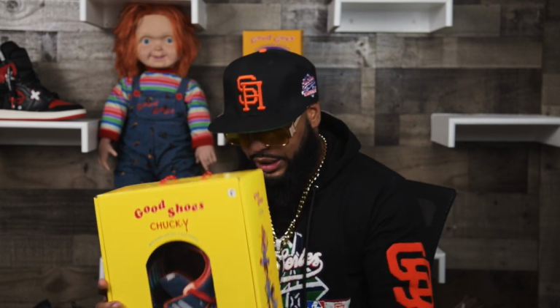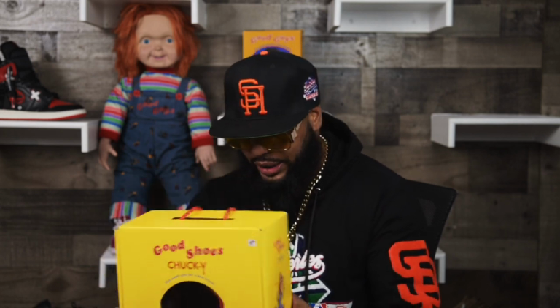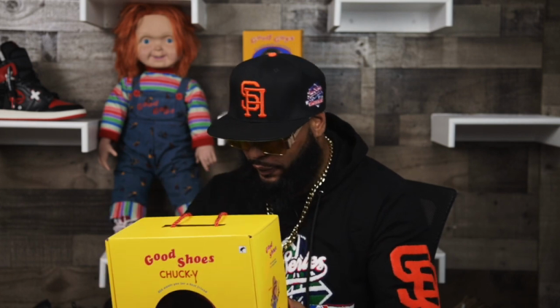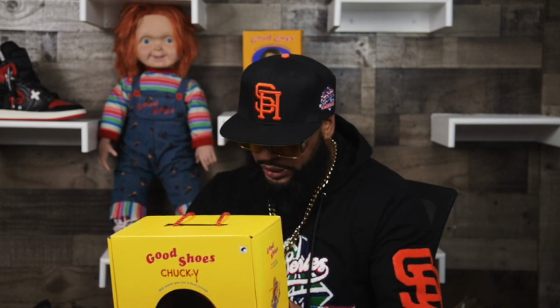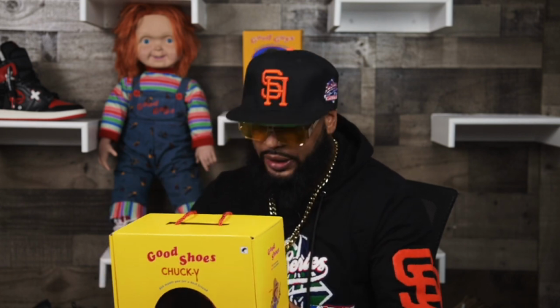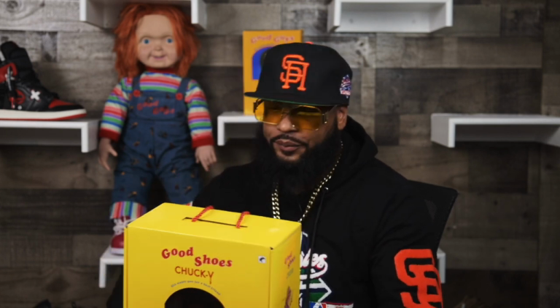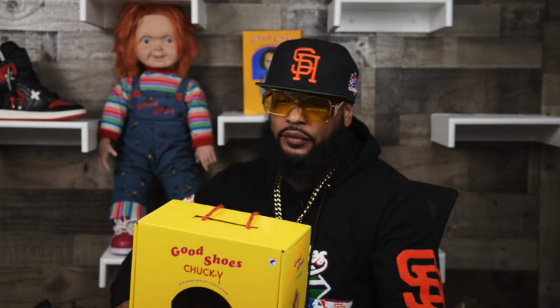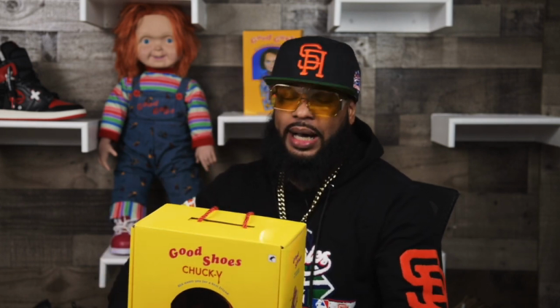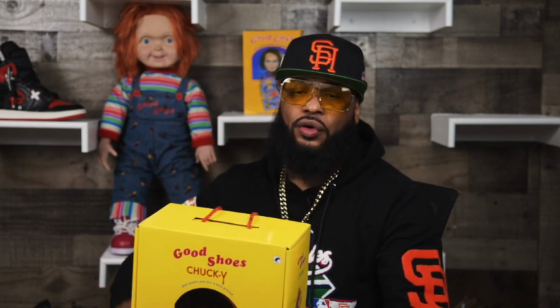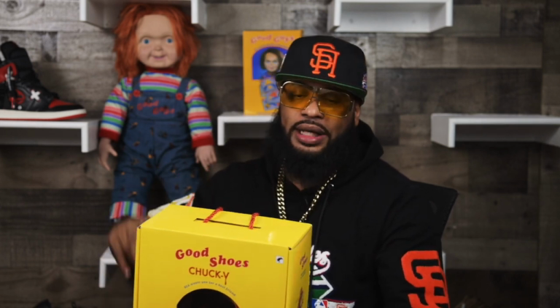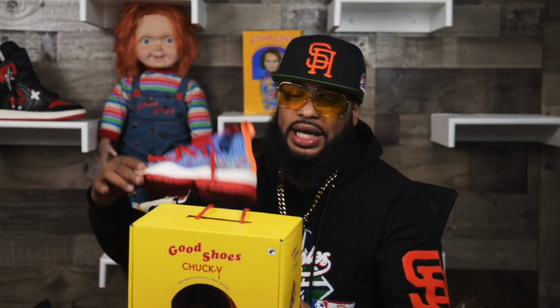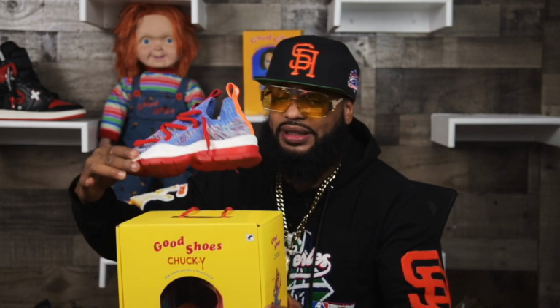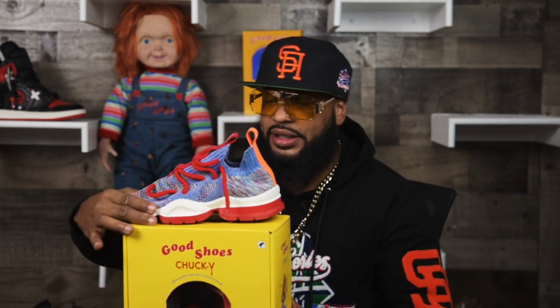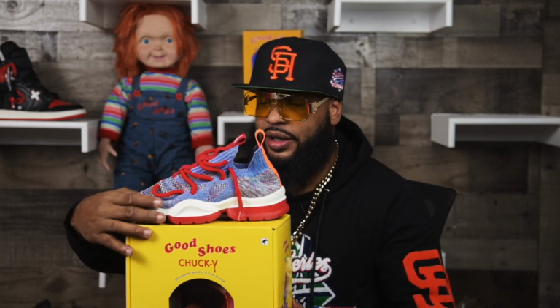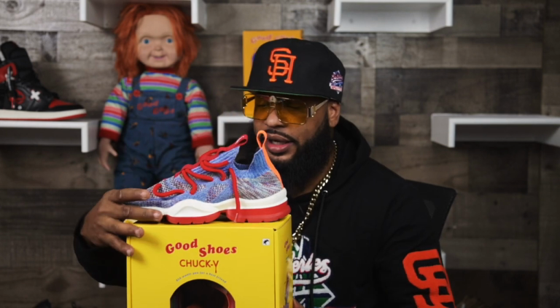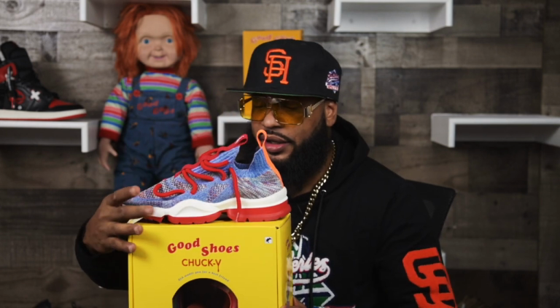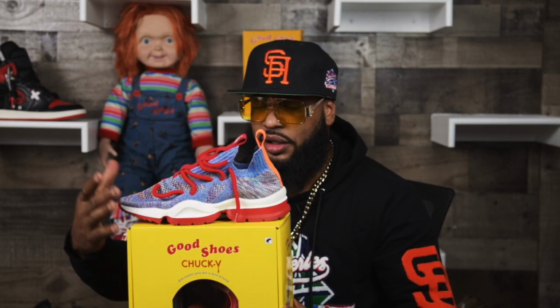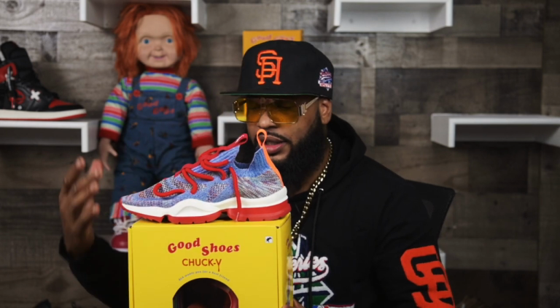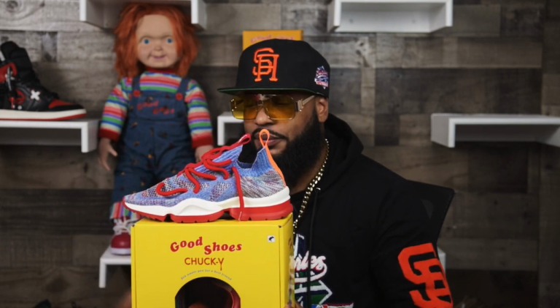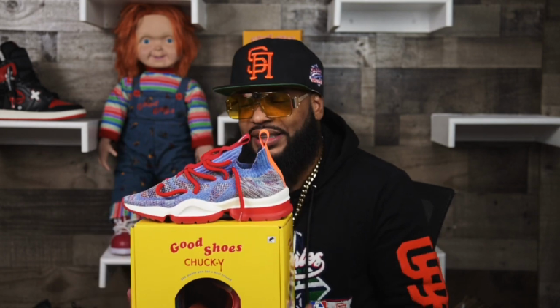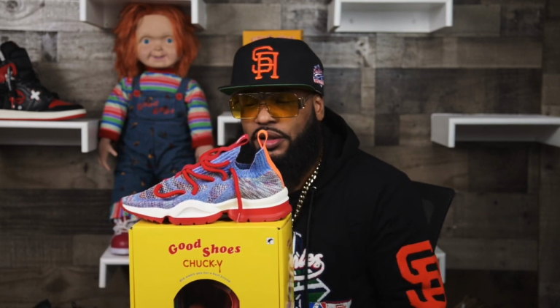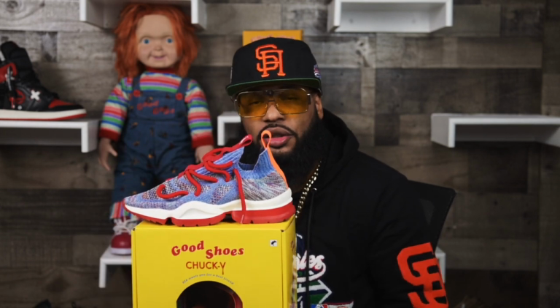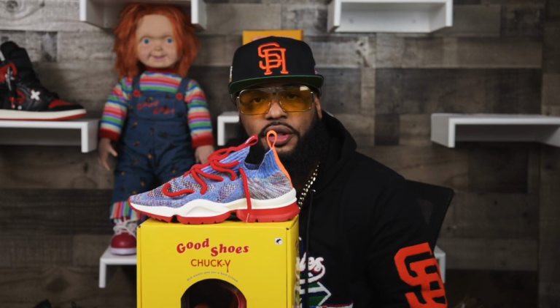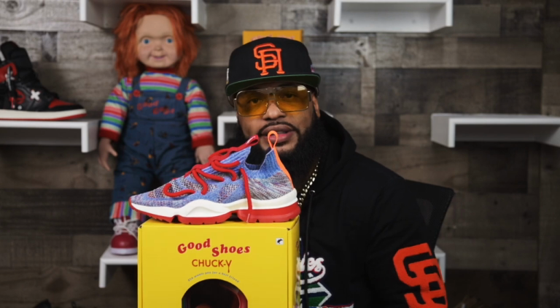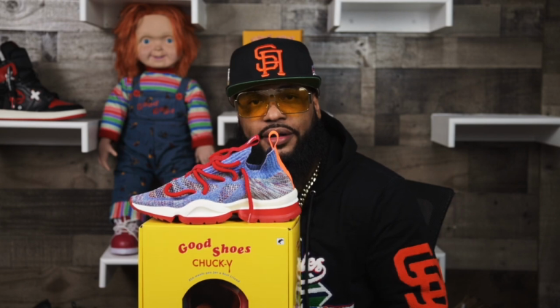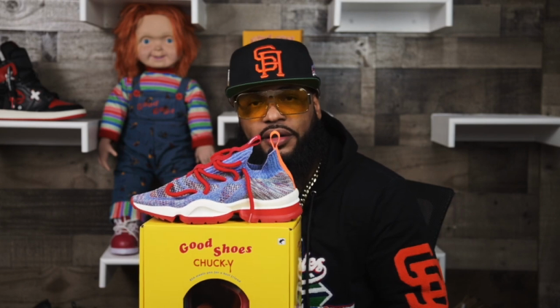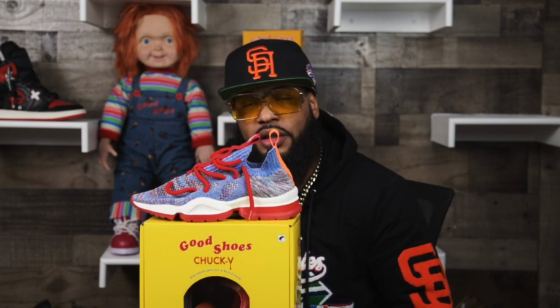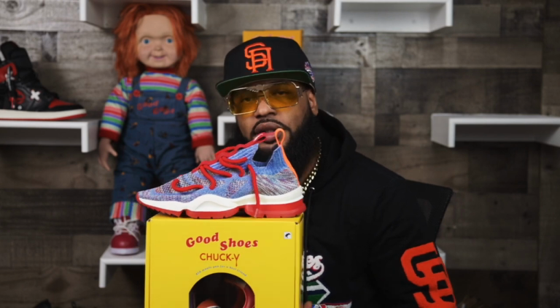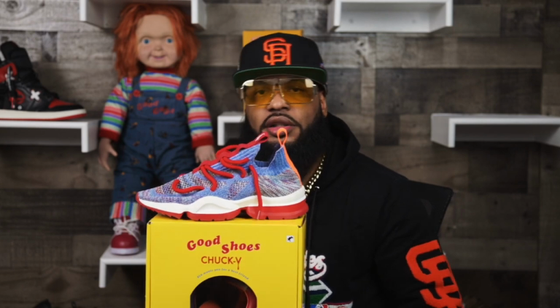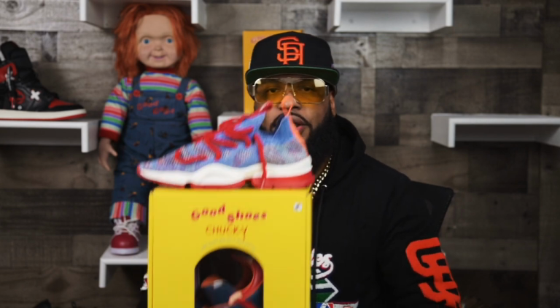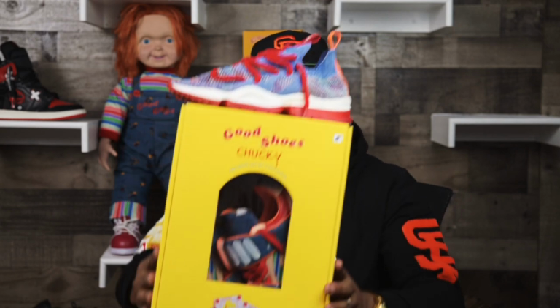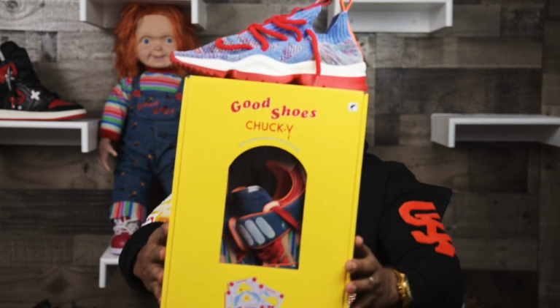Hopefully I'm doing my job as a sneakerhead-turned-customizer-turned-designer. Chucky Skates.